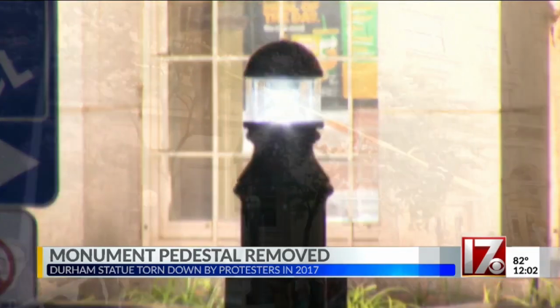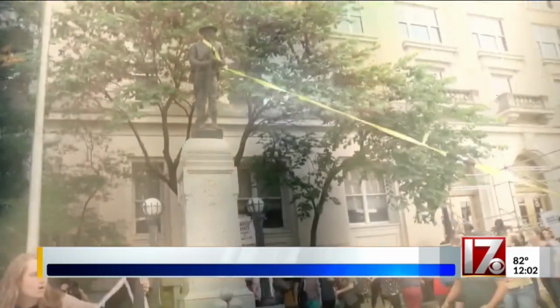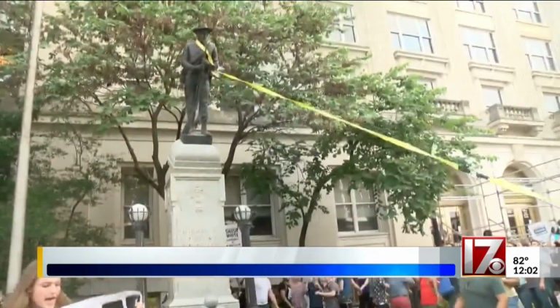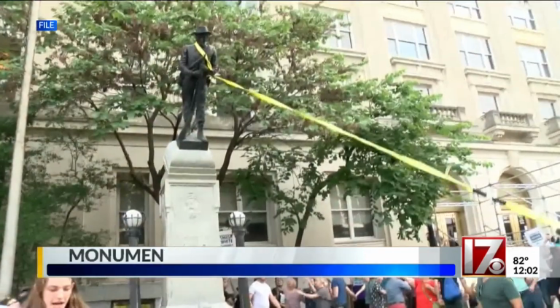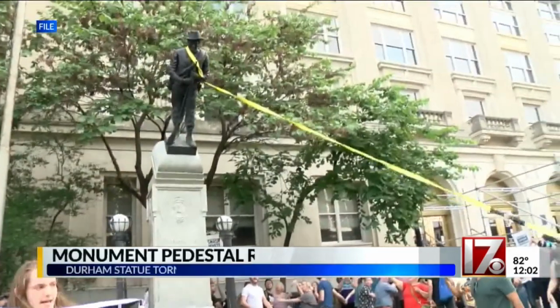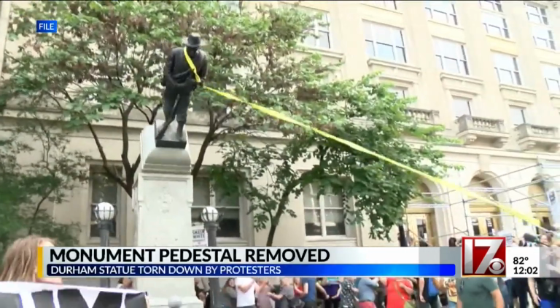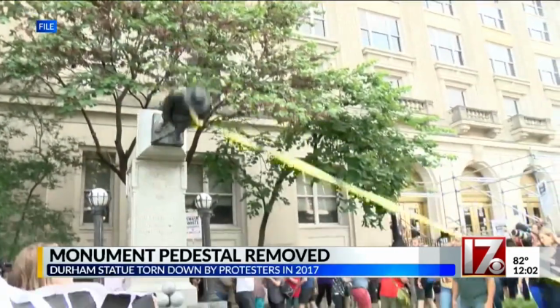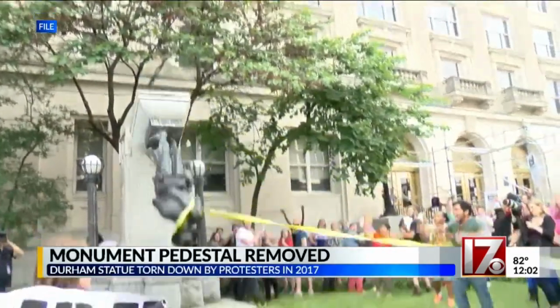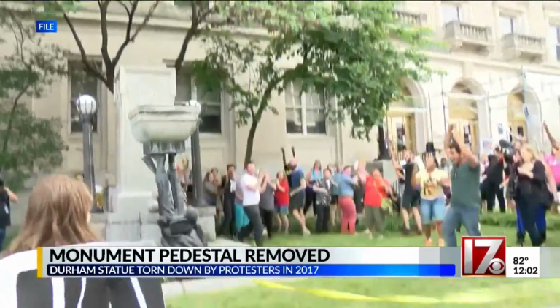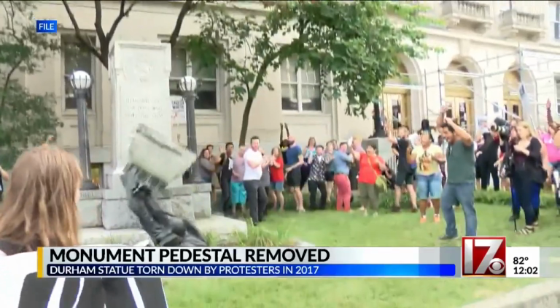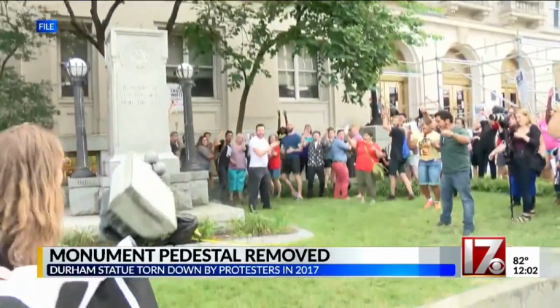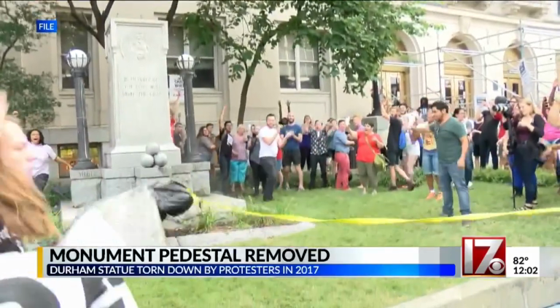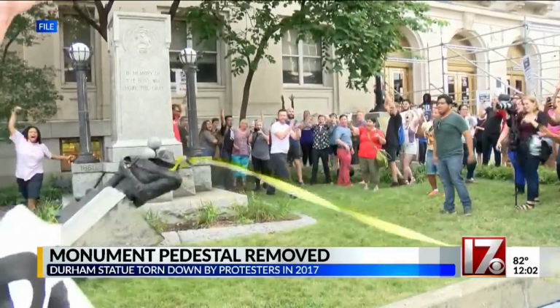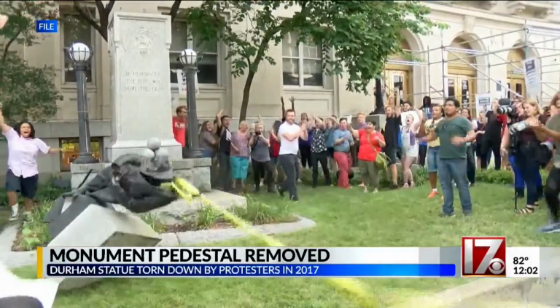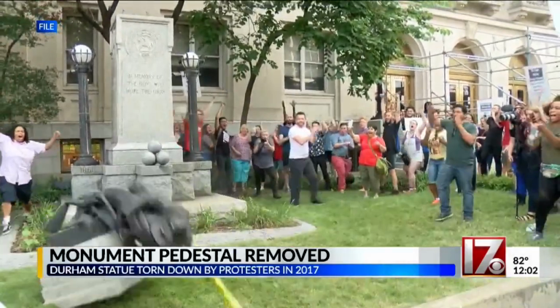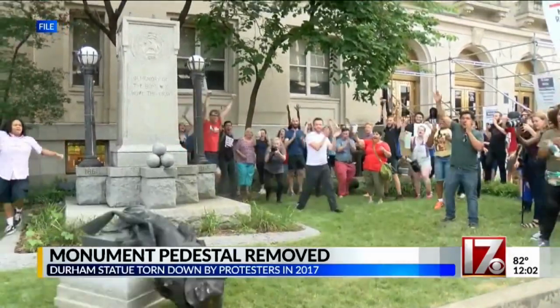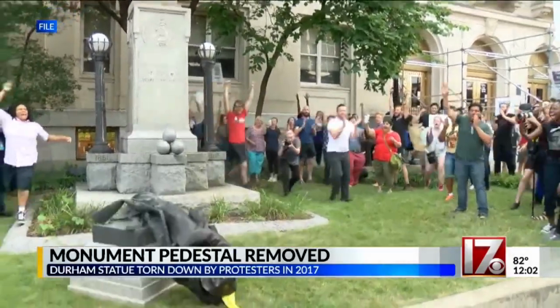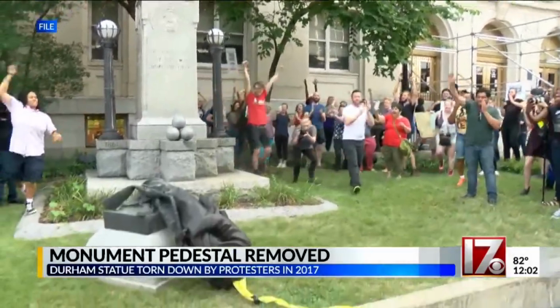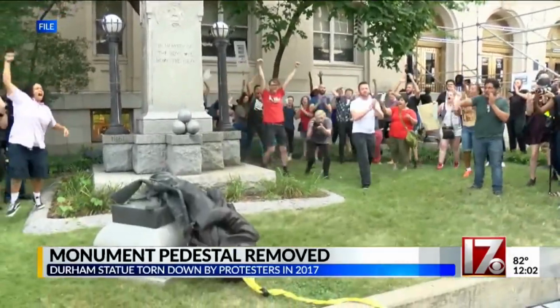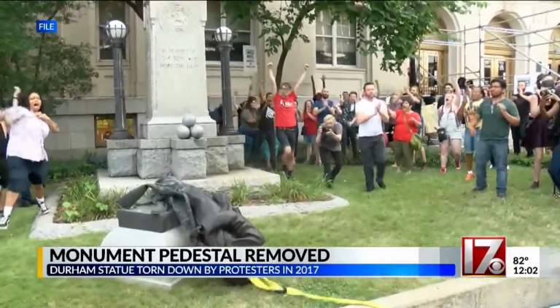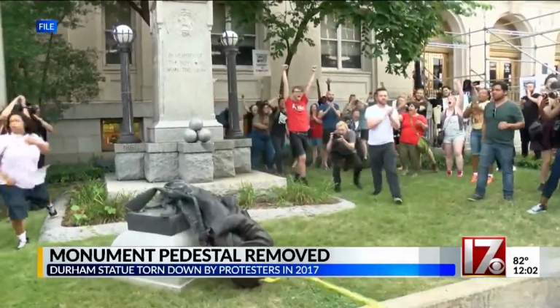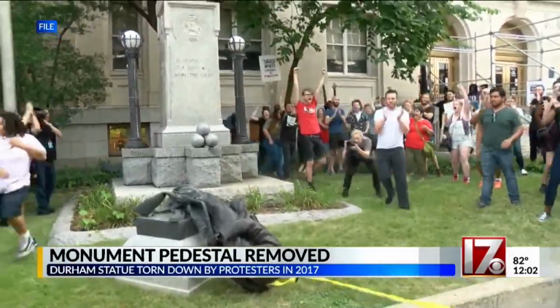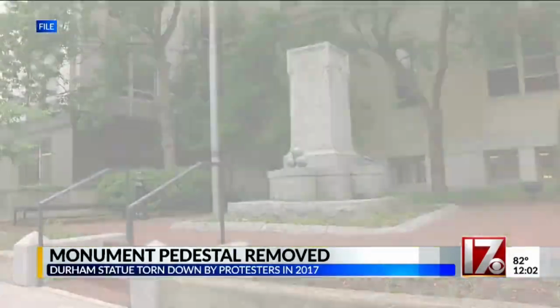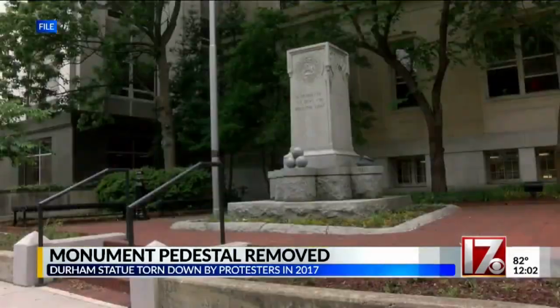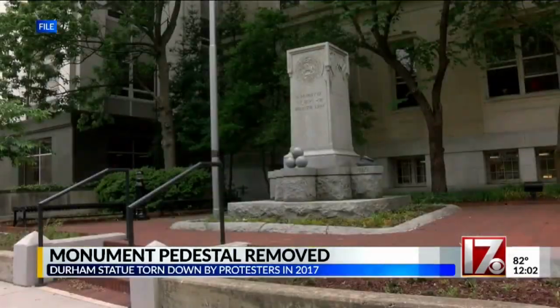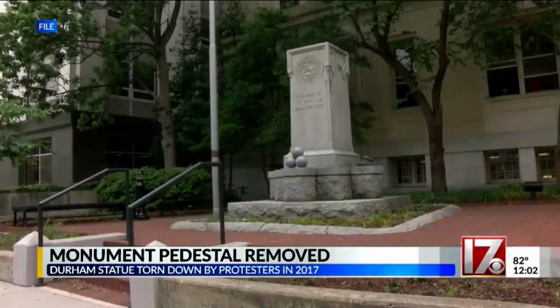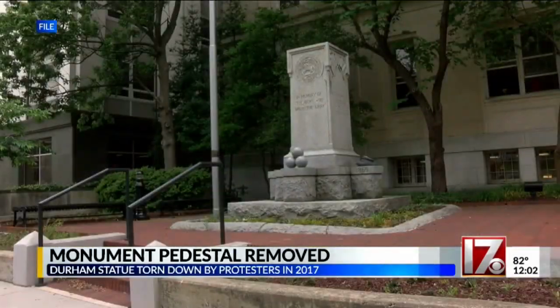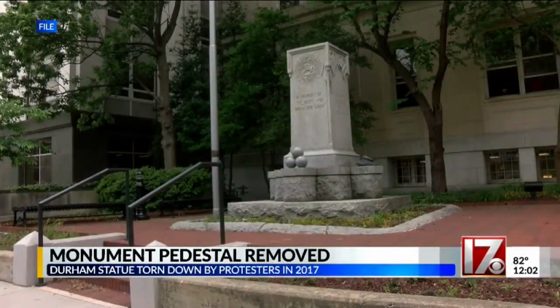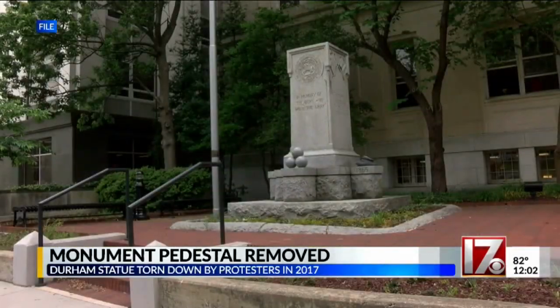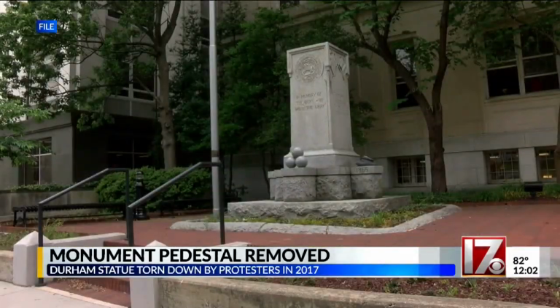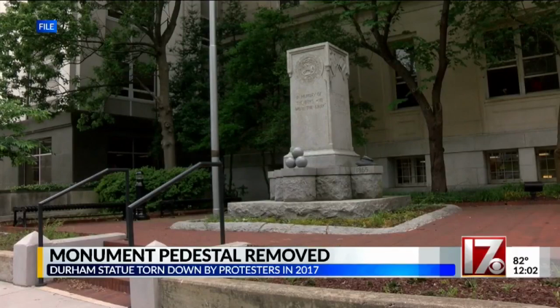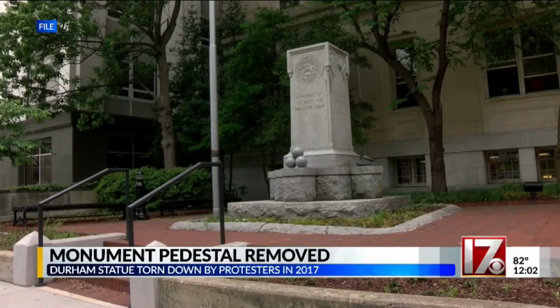Back in 2017, the monument got attention. This video shows the moment when protesters tore the Confederate statue off its base.